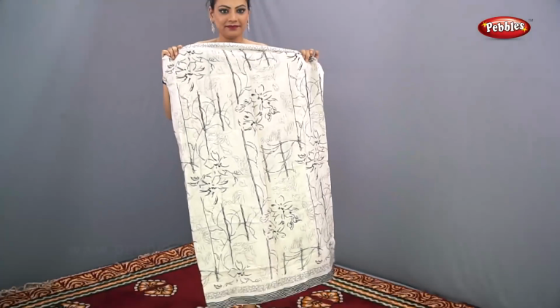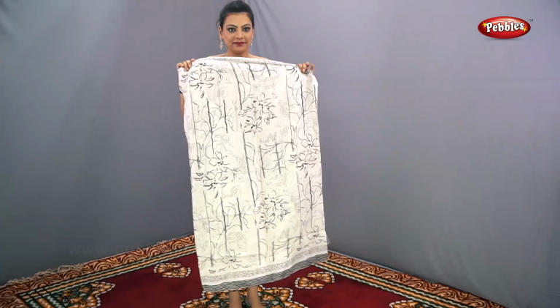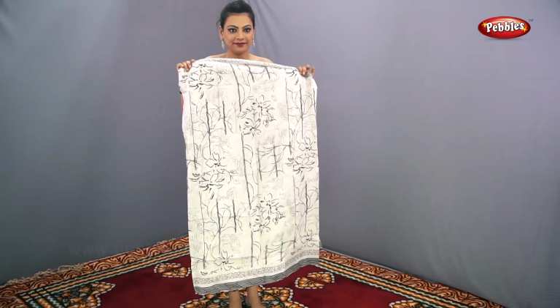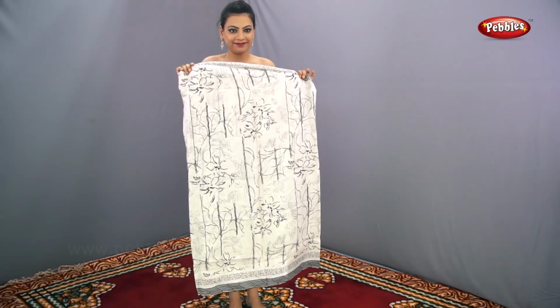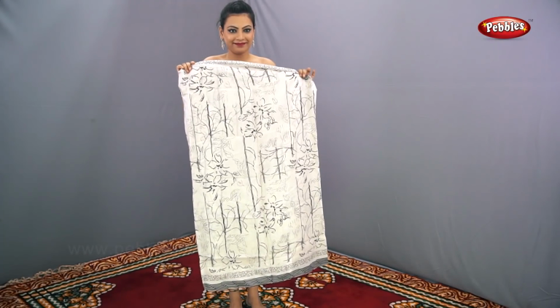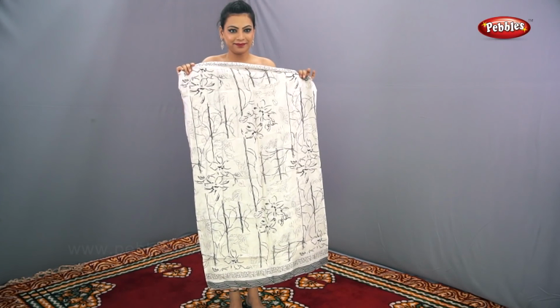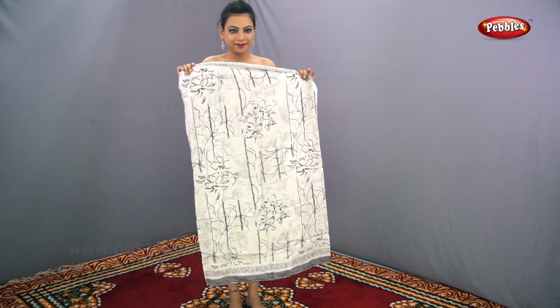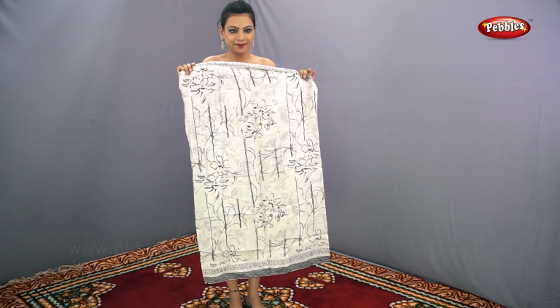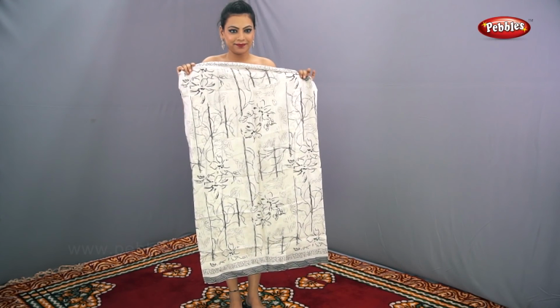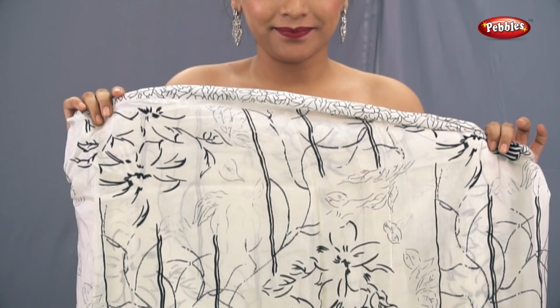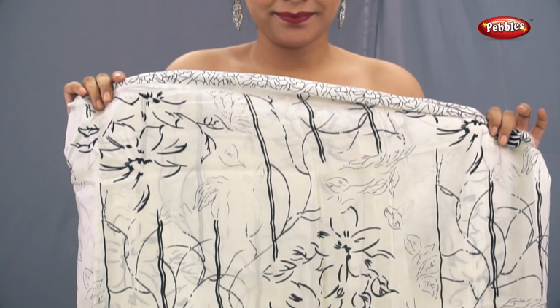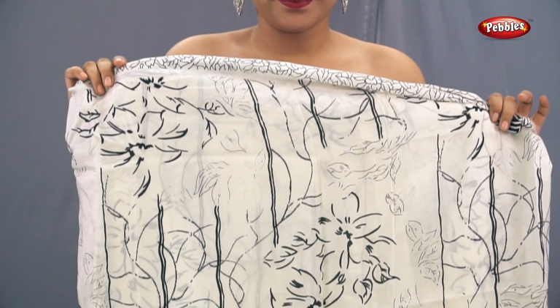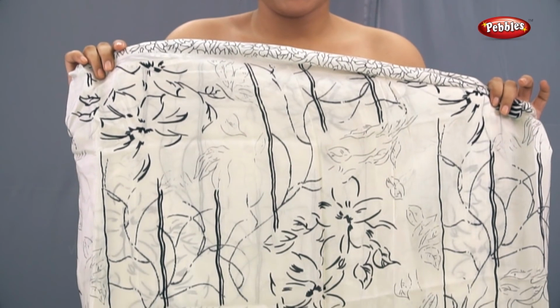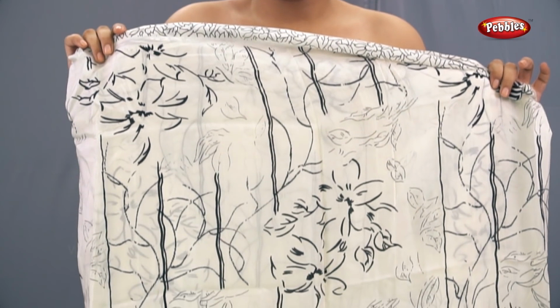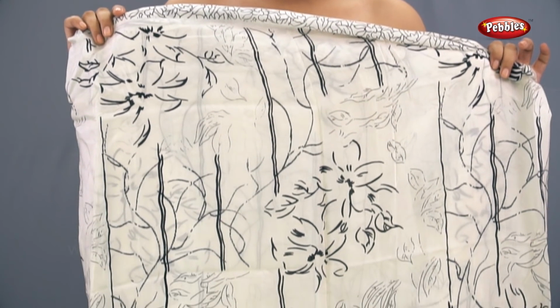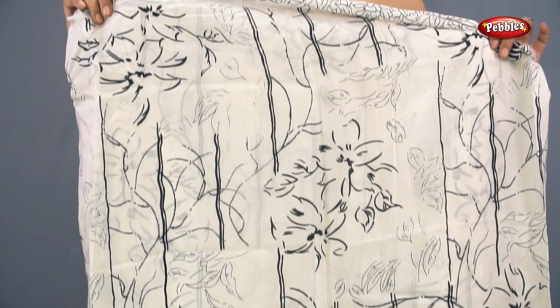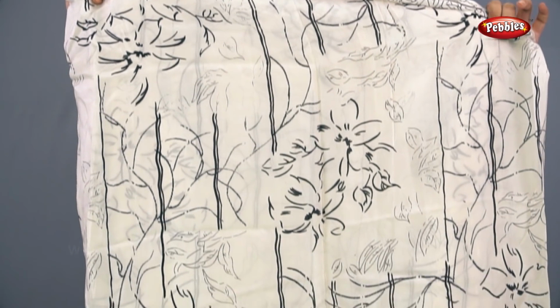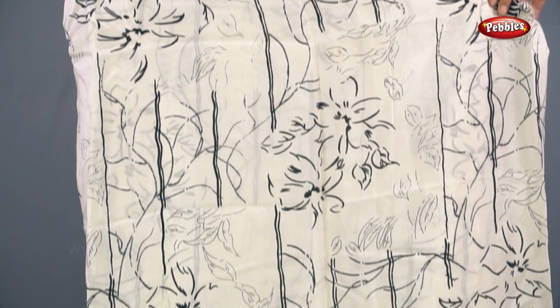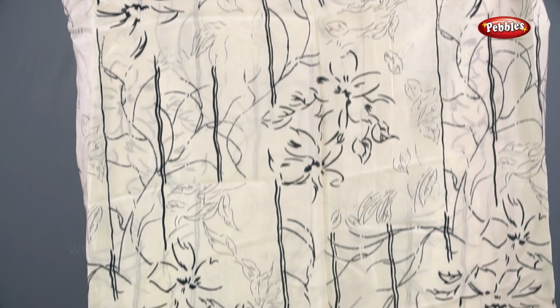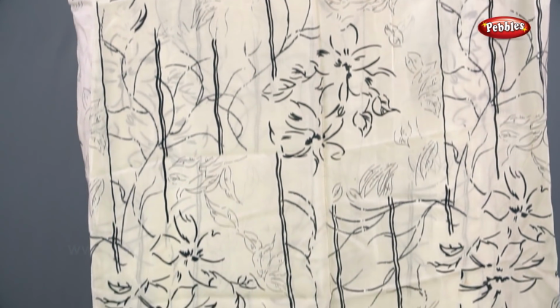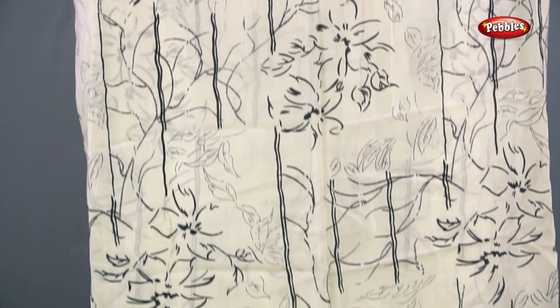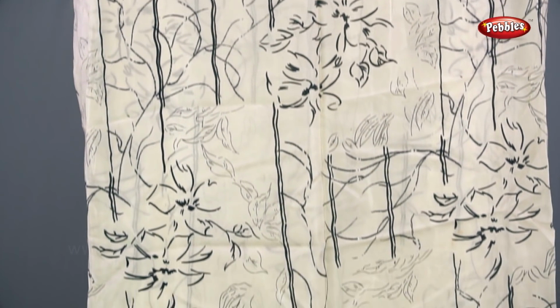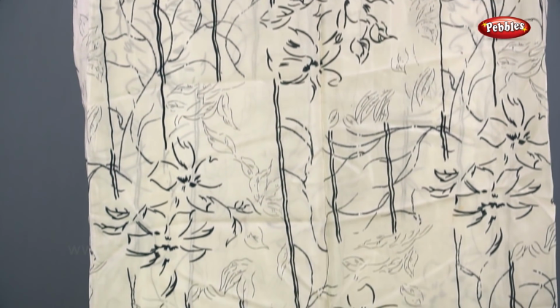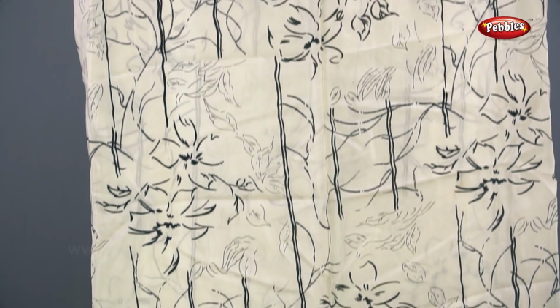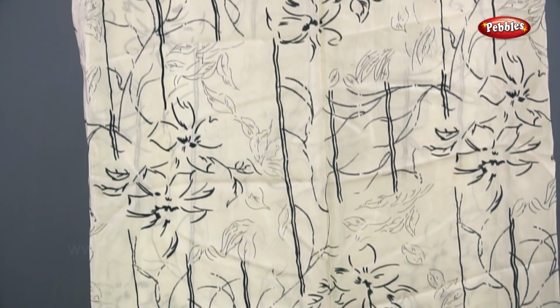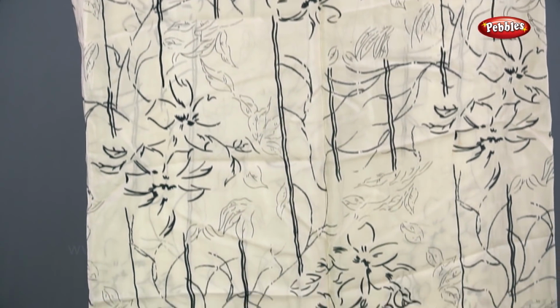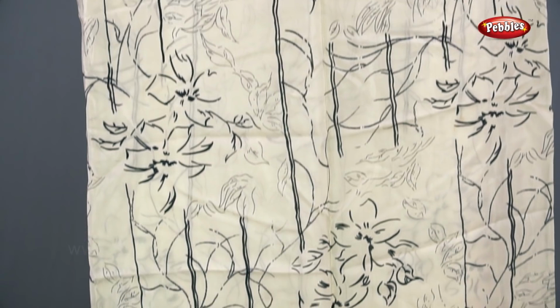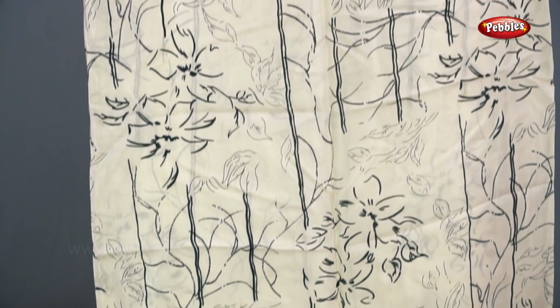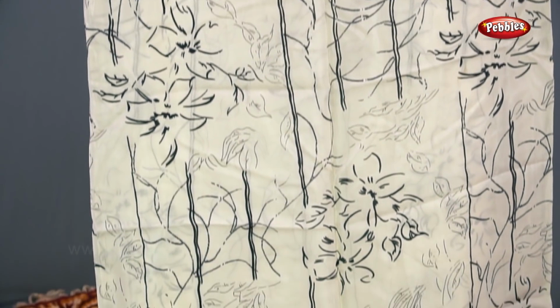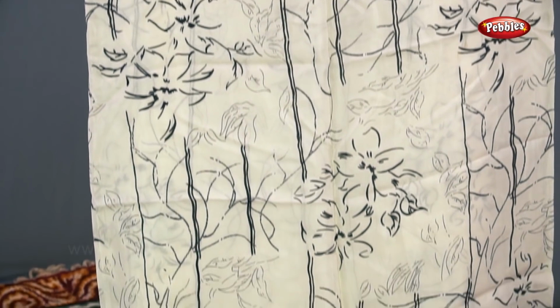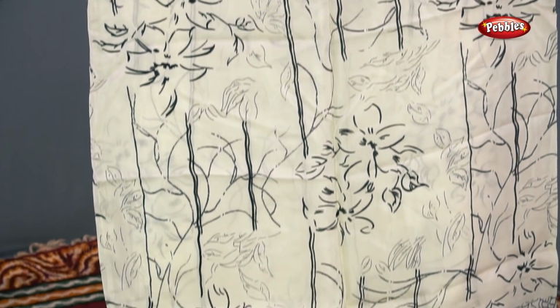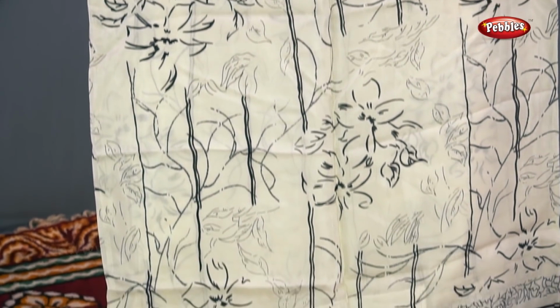Hello all, welcome to Pebbles. Today we are going to show you a saree drape in the form of a dress.